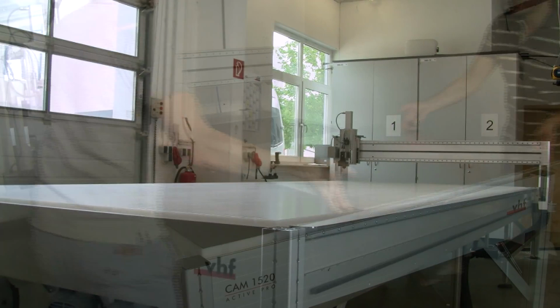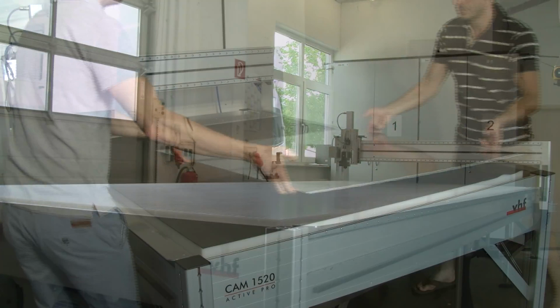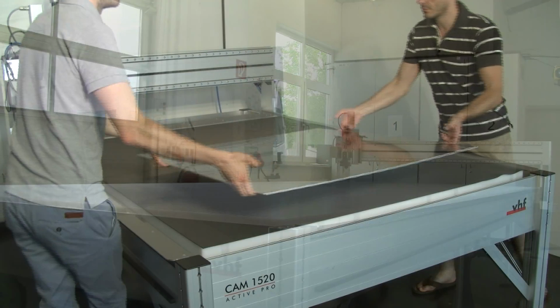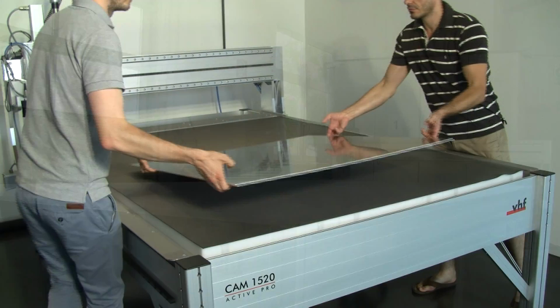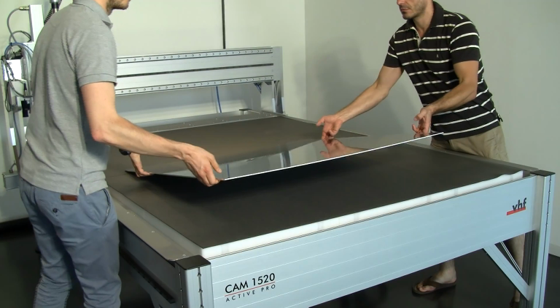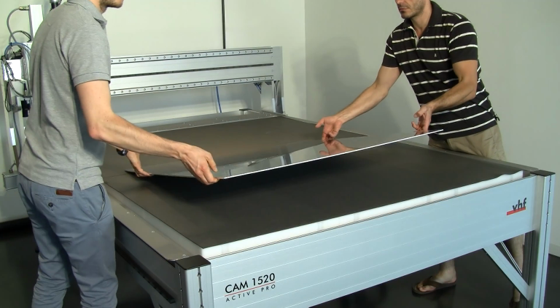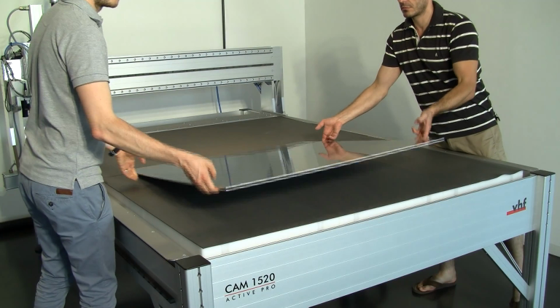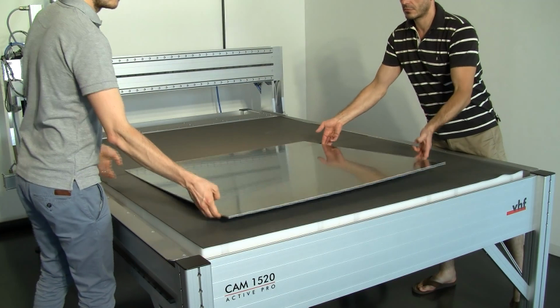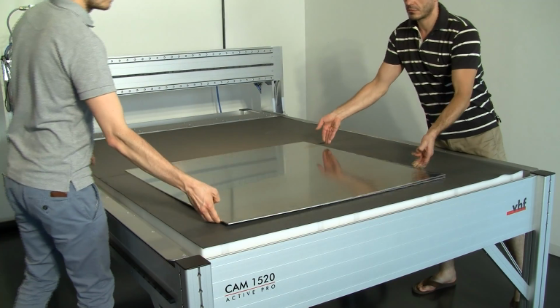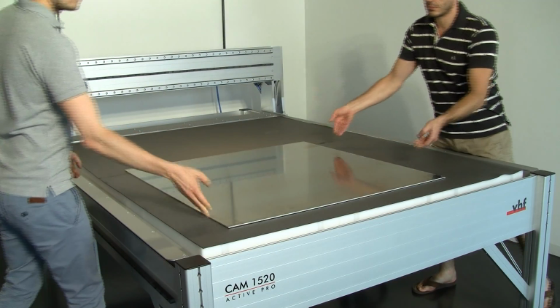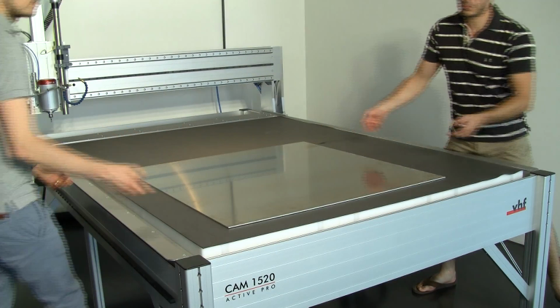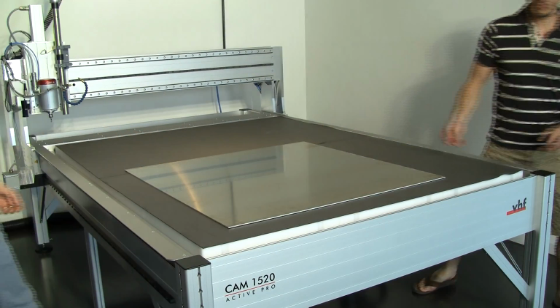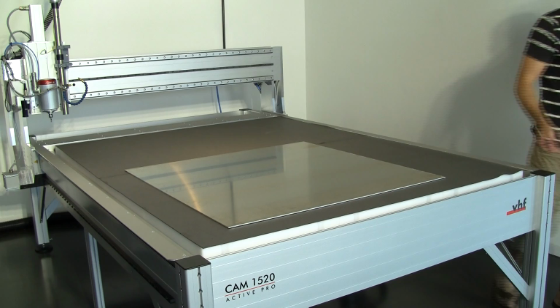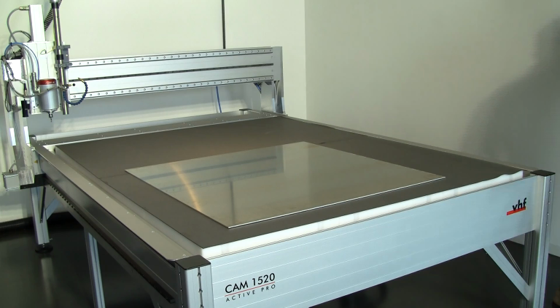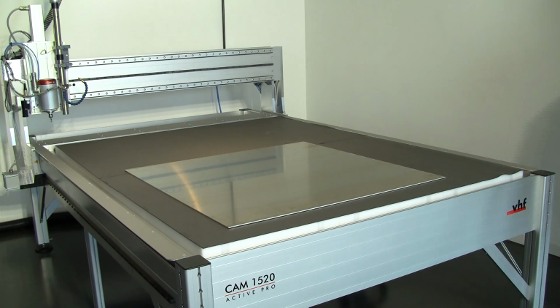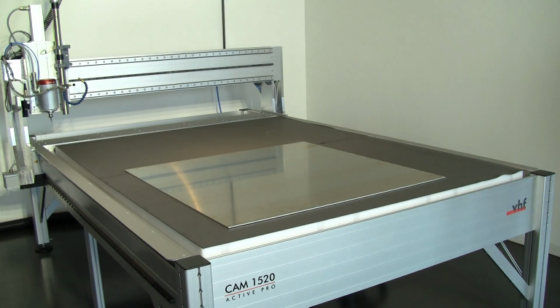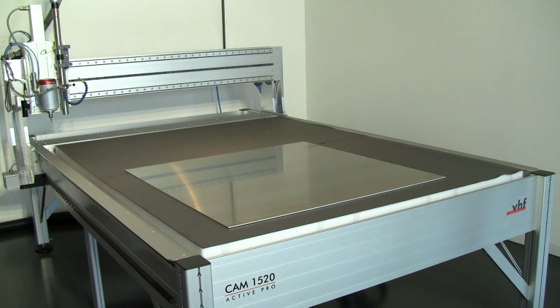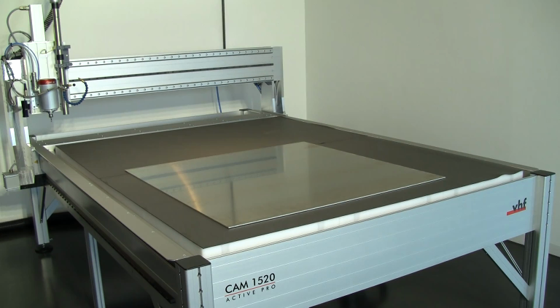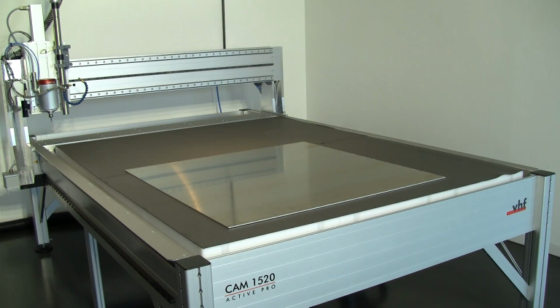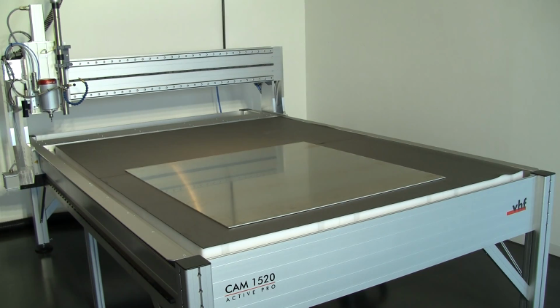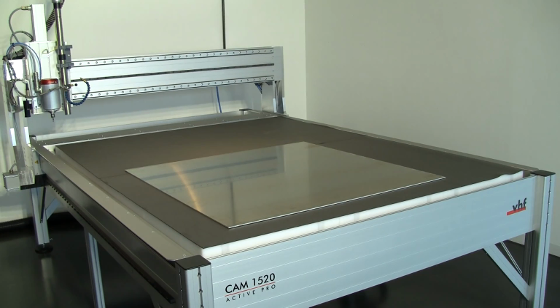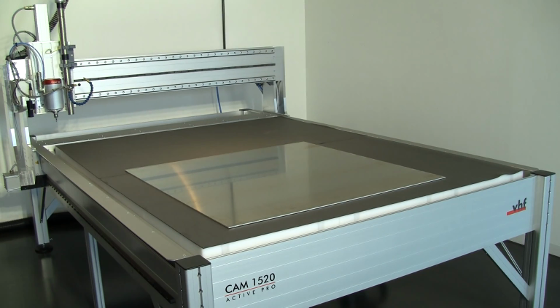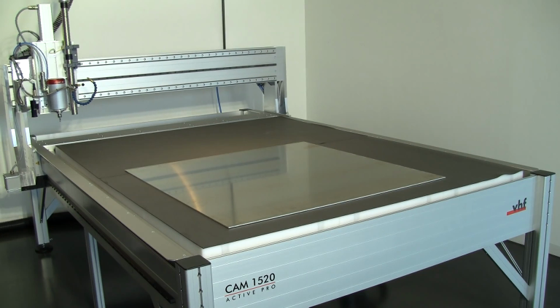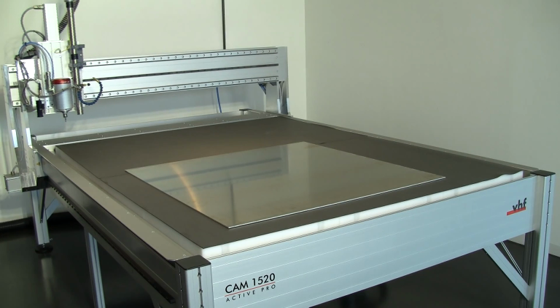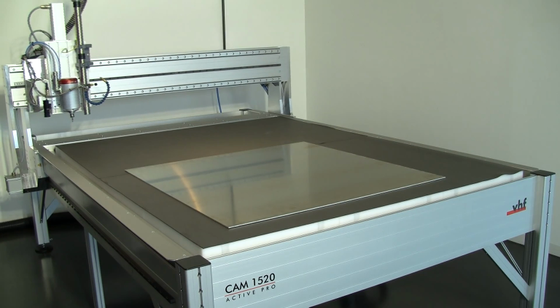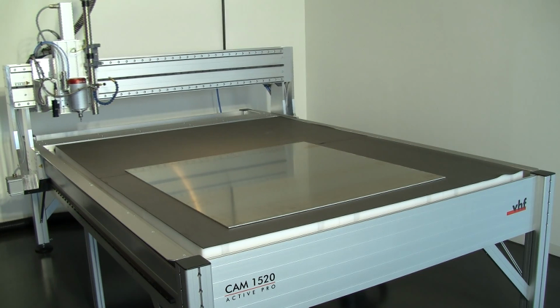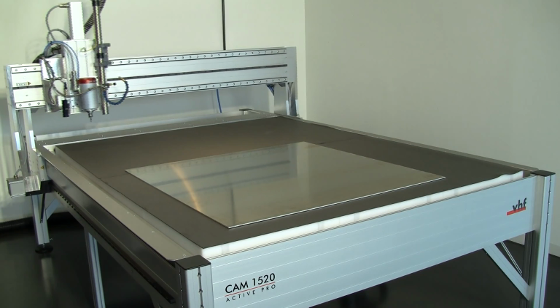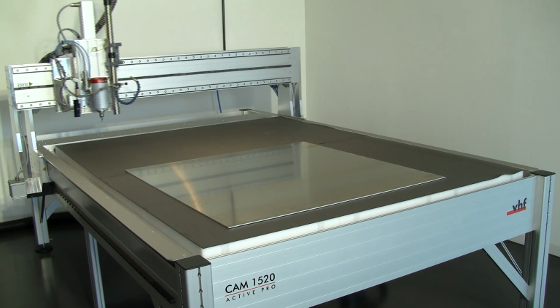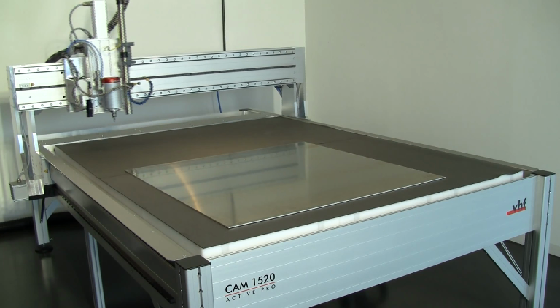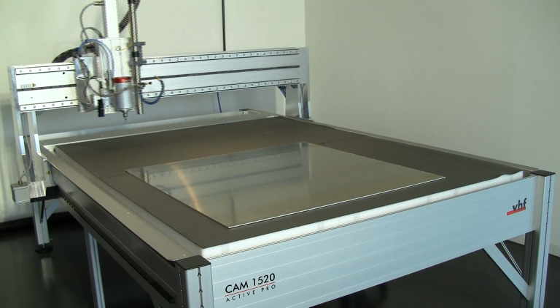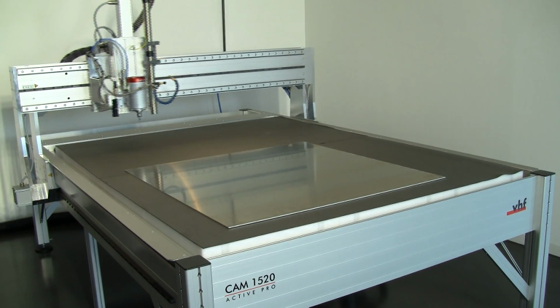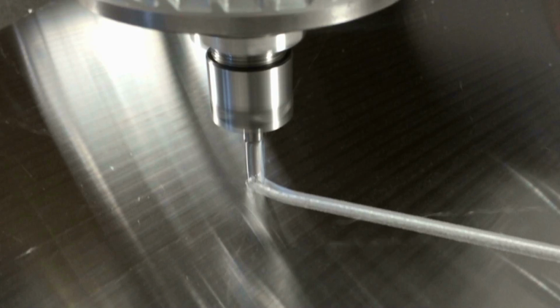On the vacuum table of the ACTIV-PRO, which covers the complete positioning range, you can comfortably fix blades of any kind.